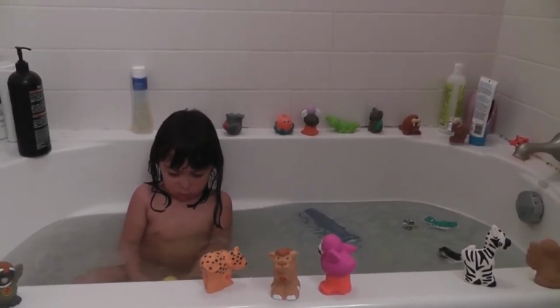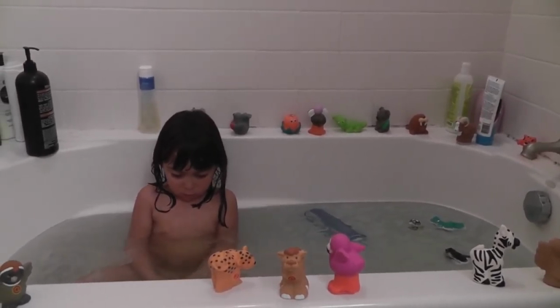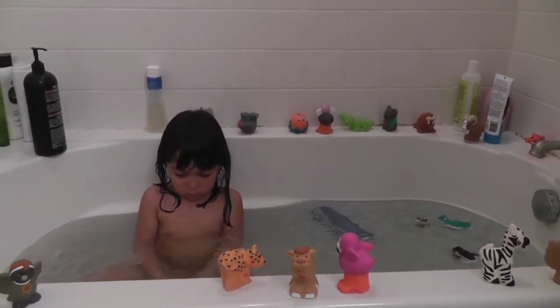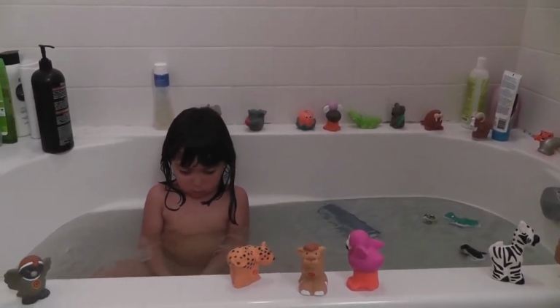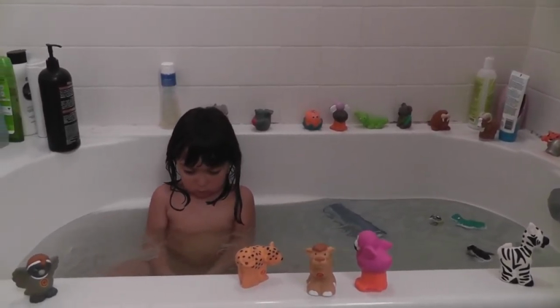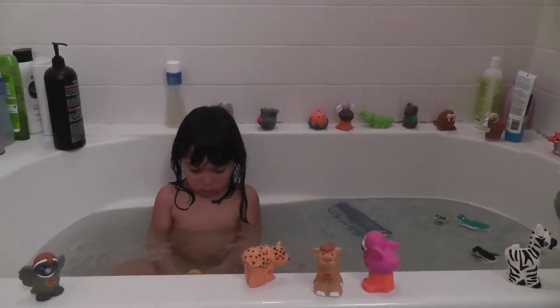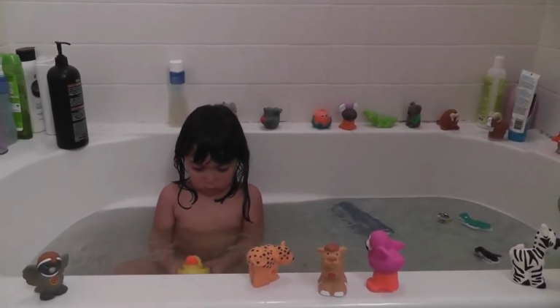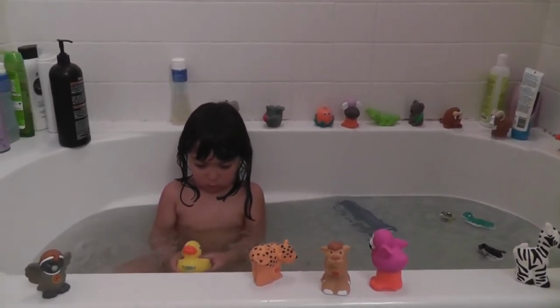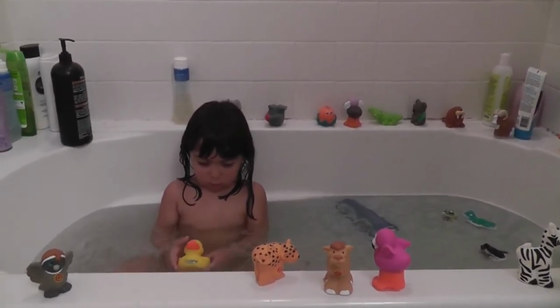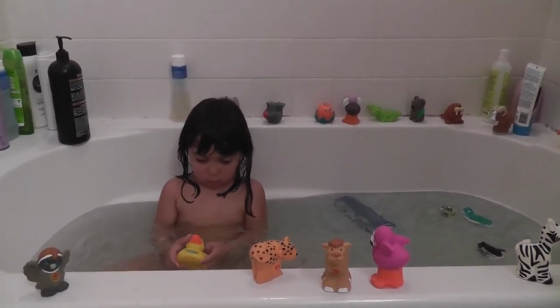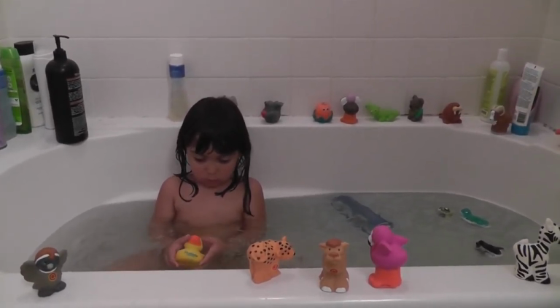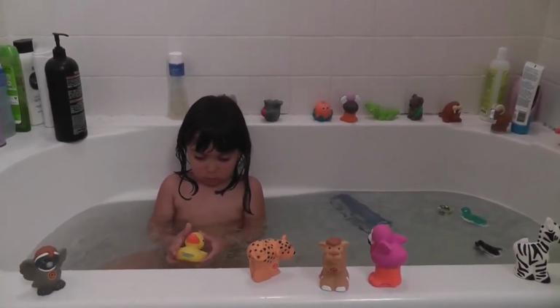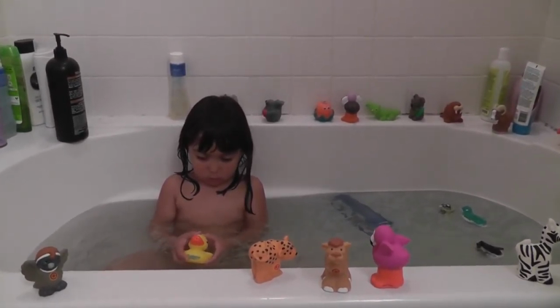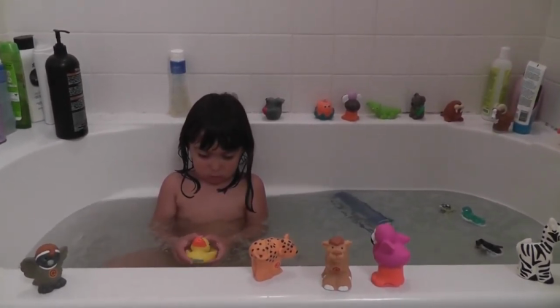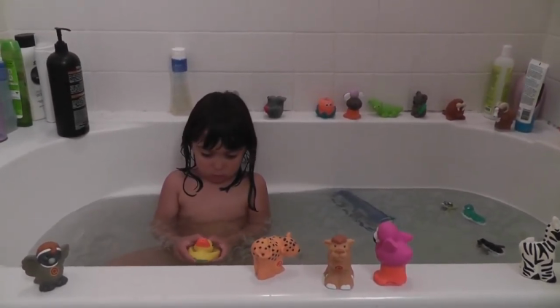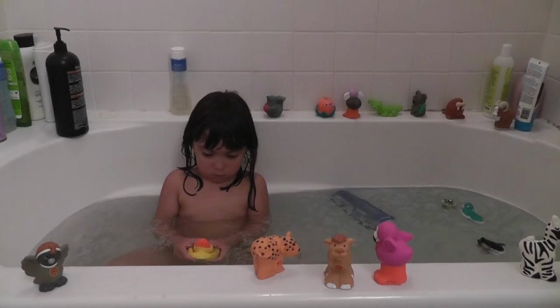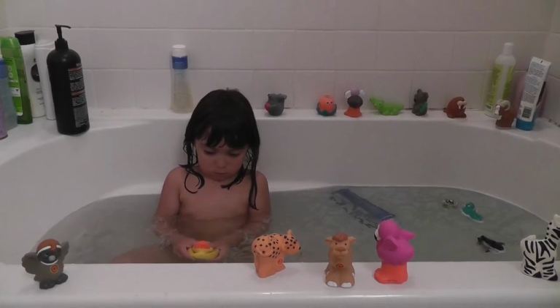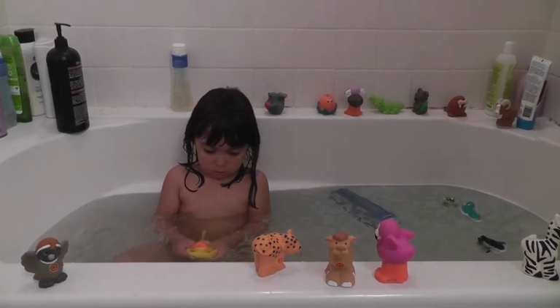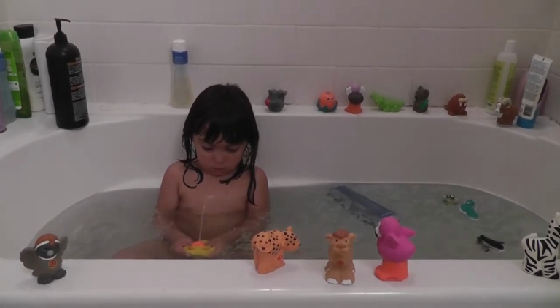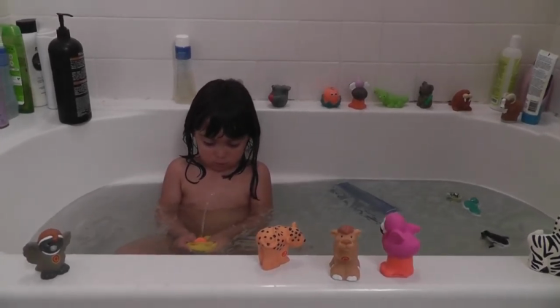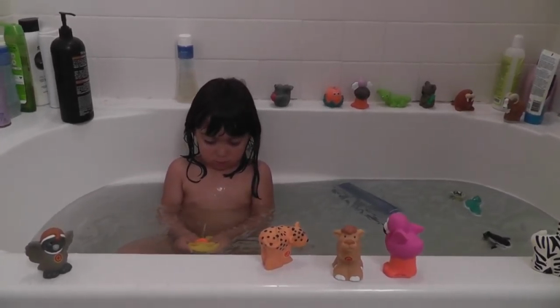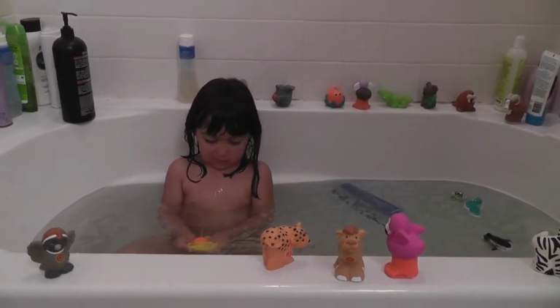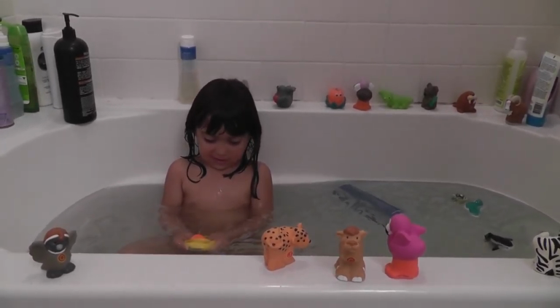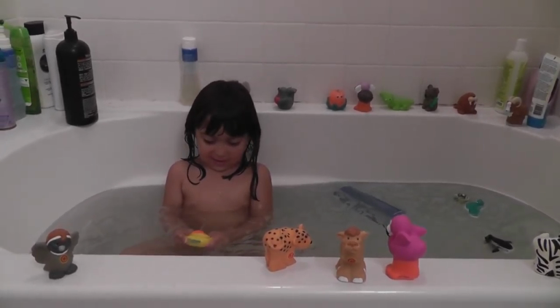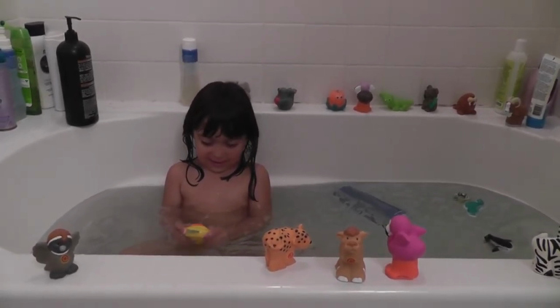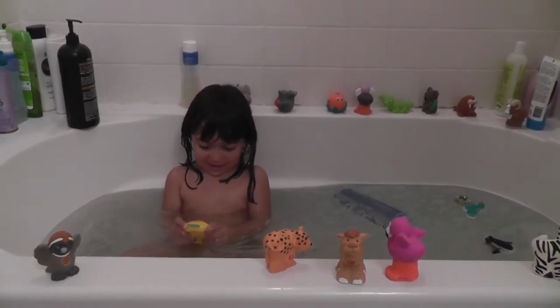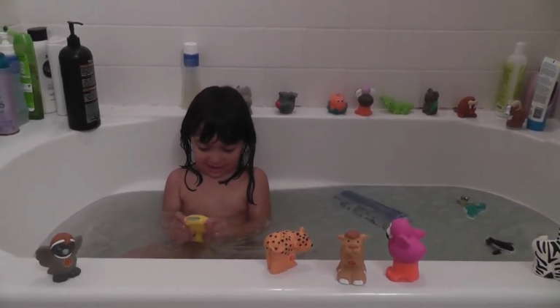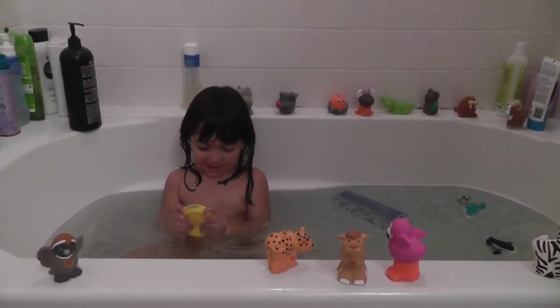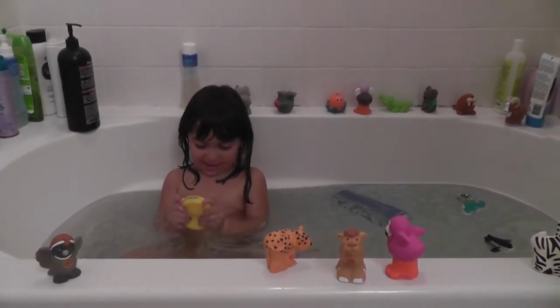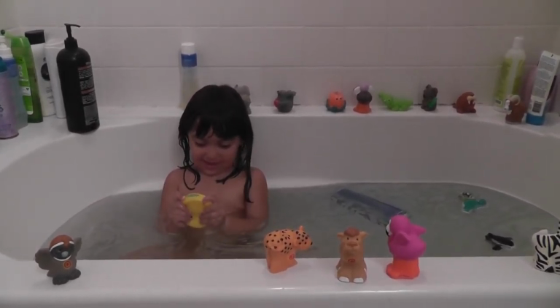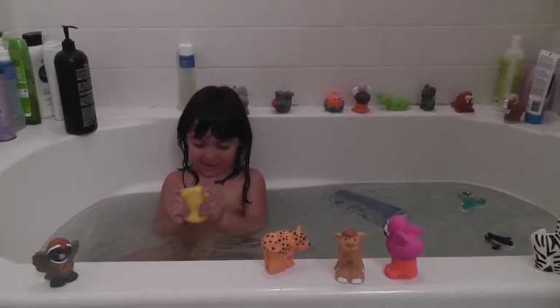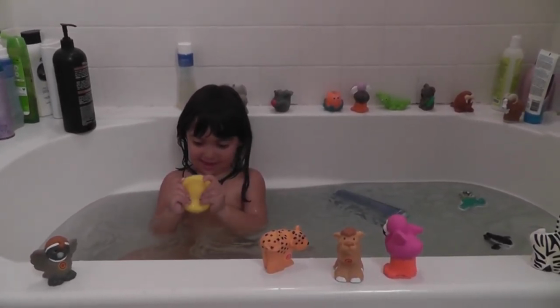Can you tell me the name of the animals? For the camera.